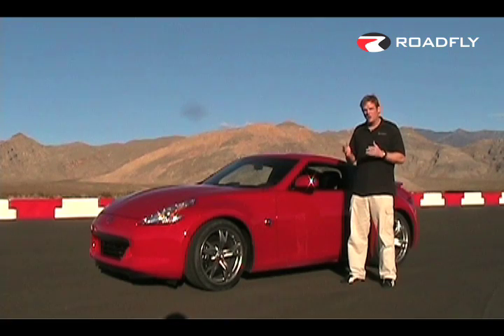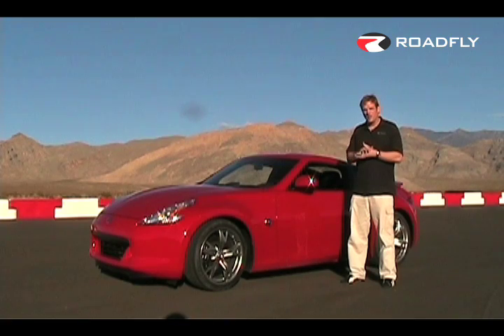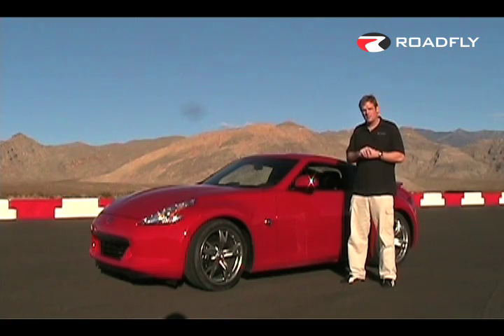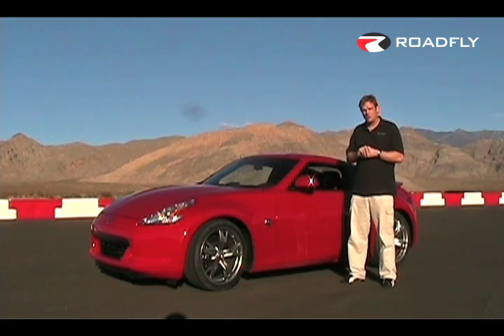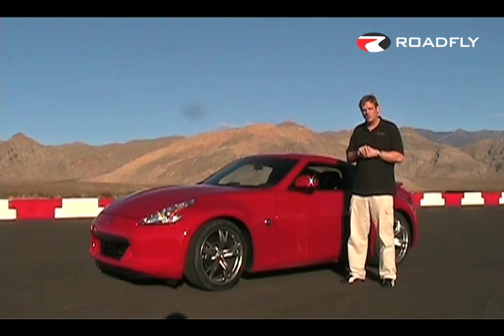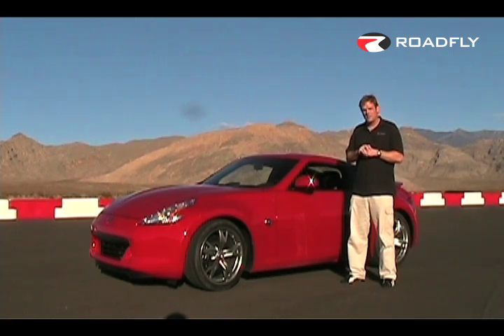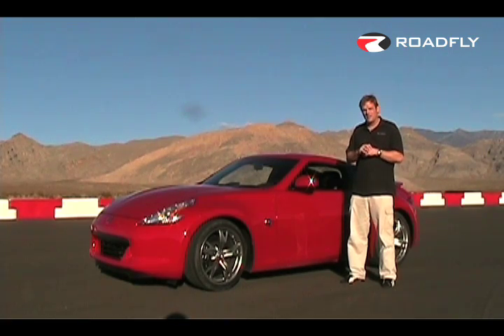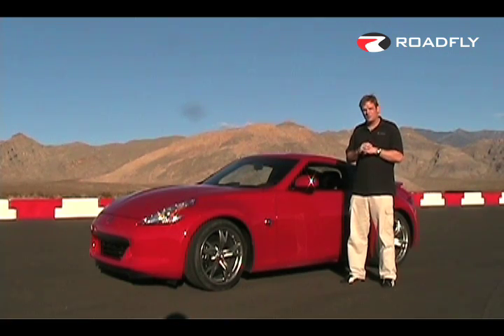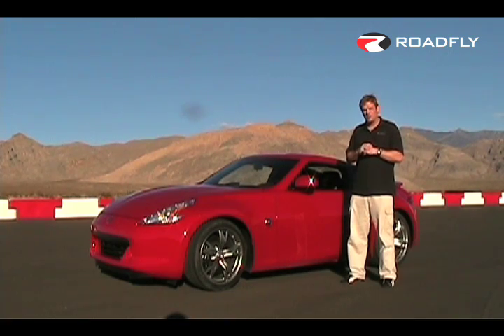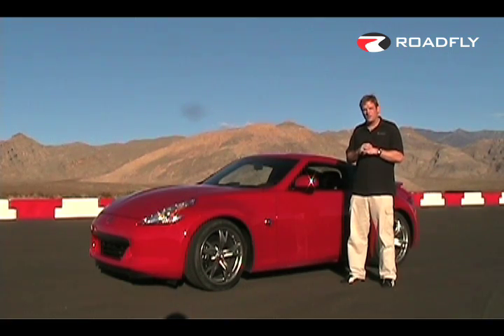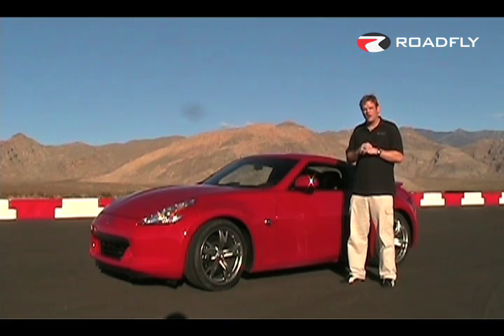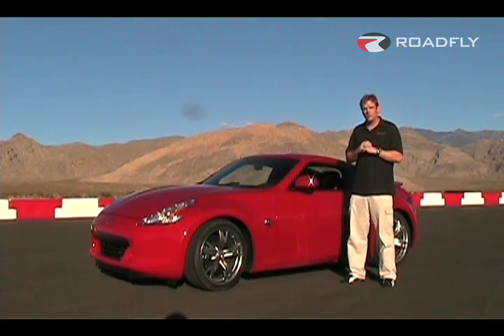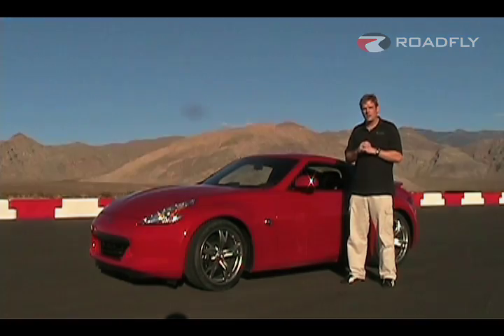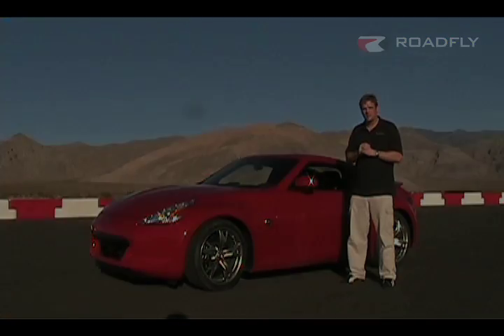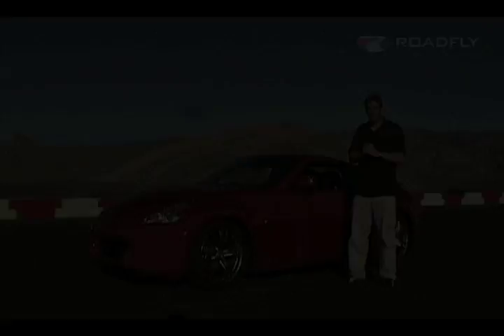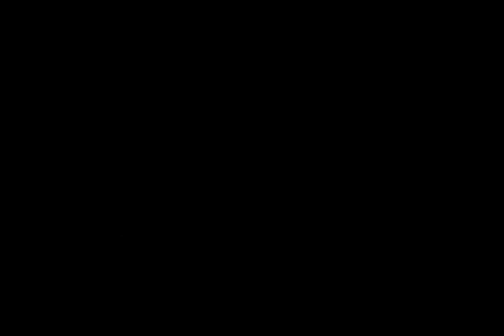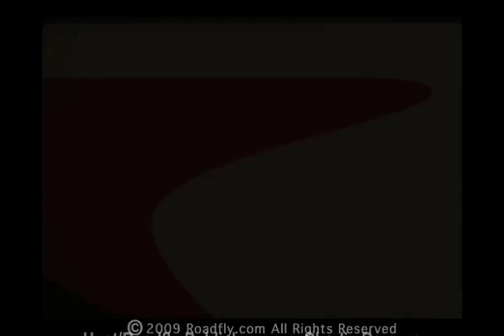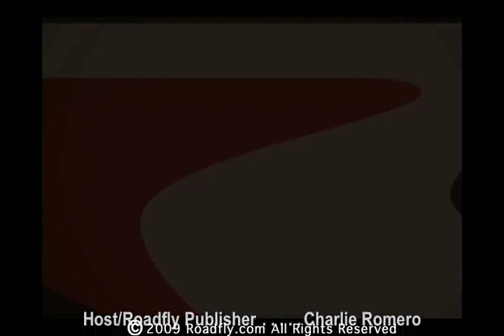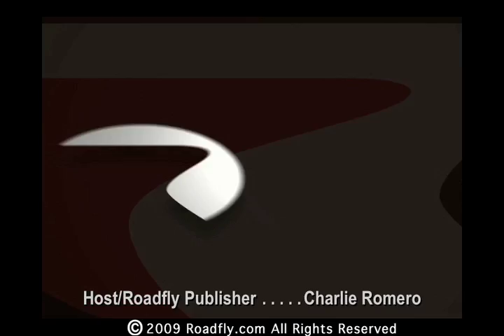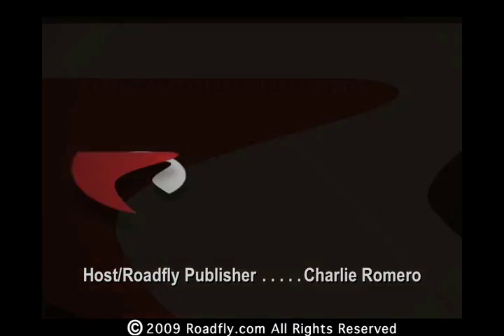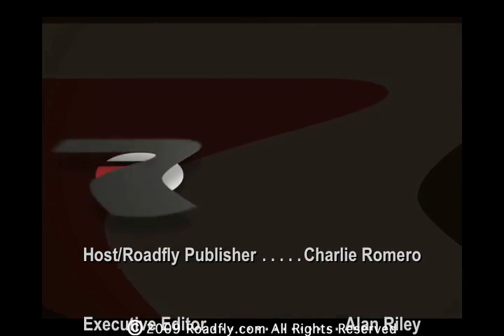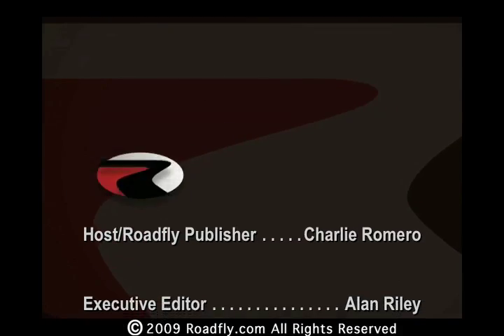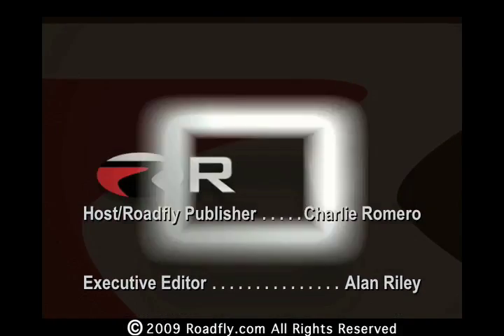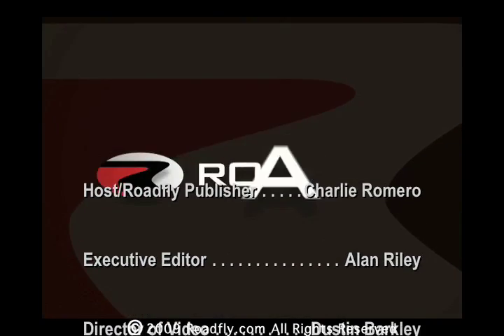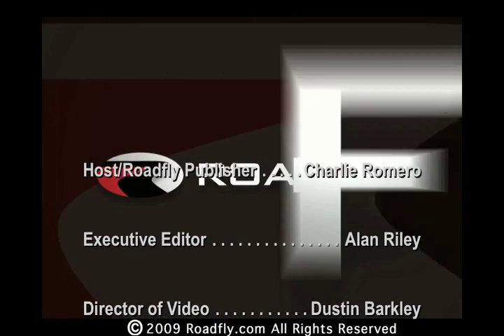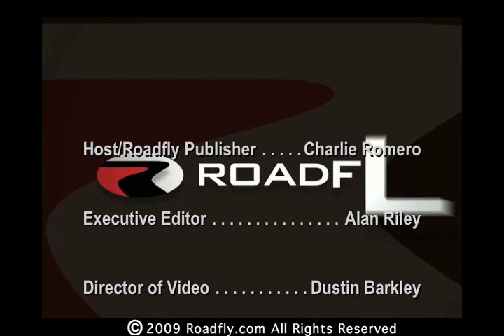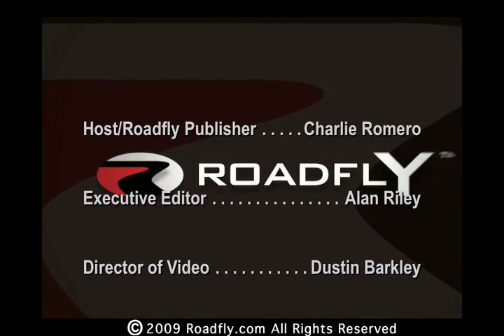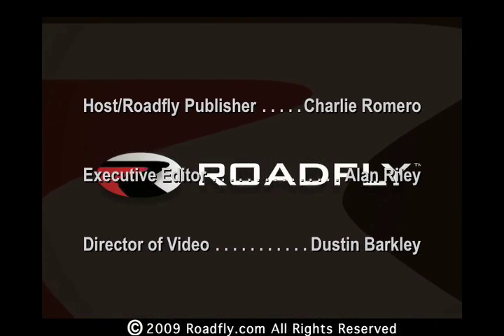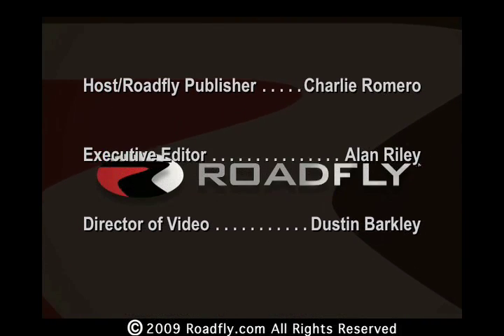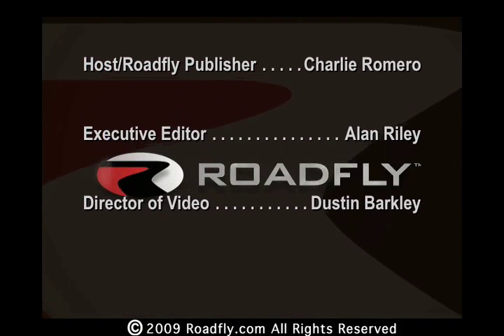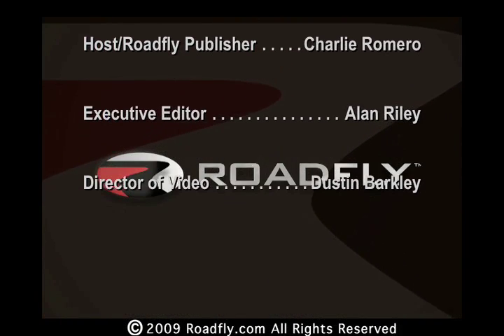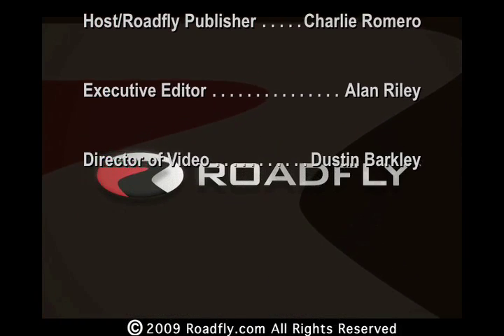That's it for Roadfly TV. I'm Charlie Romero, and we'll see you next time. Roadfly.com — the internet's best resource for buyers, sellers, and owners like you.